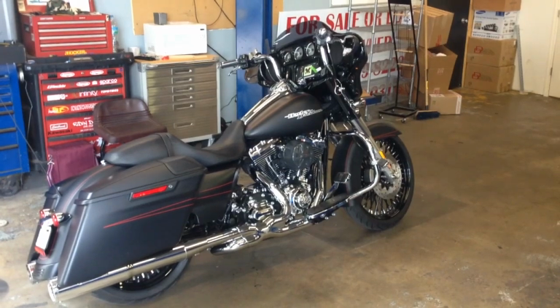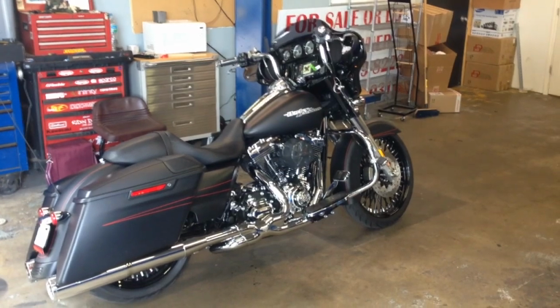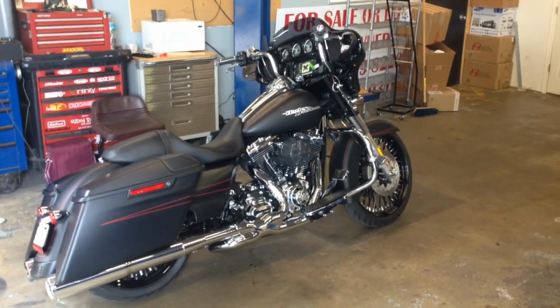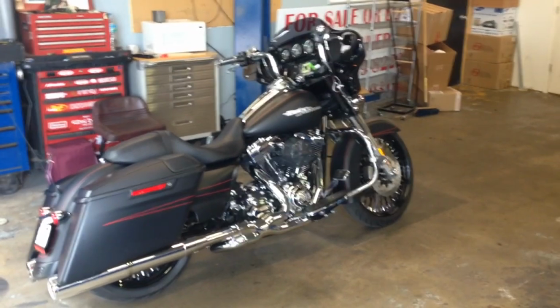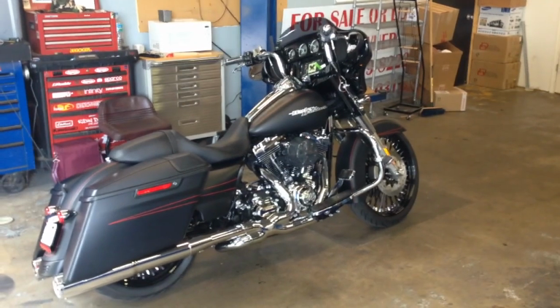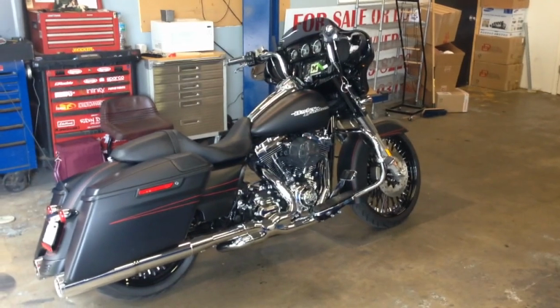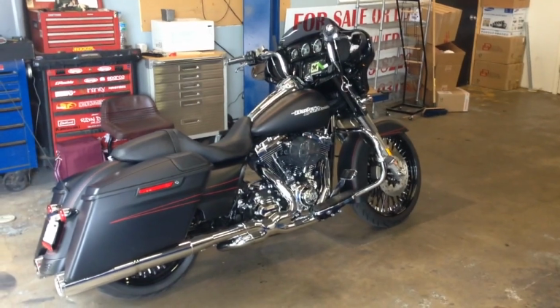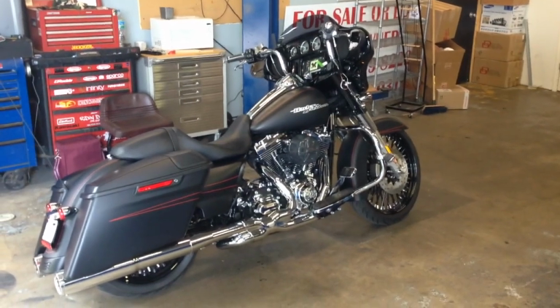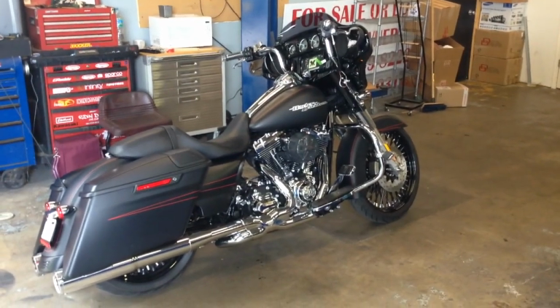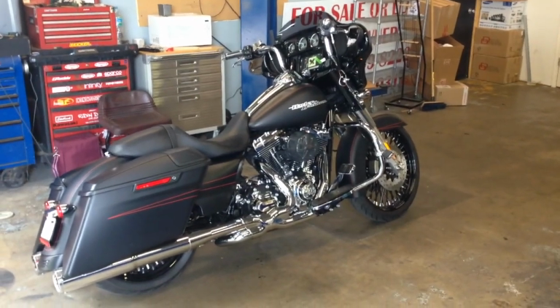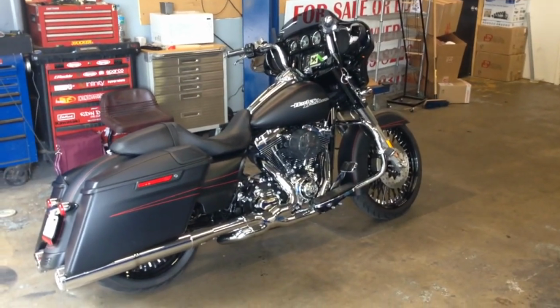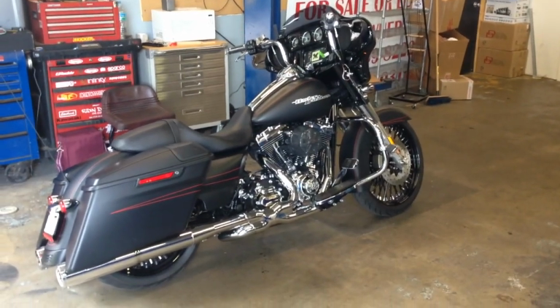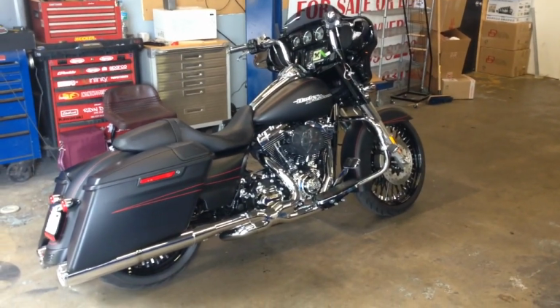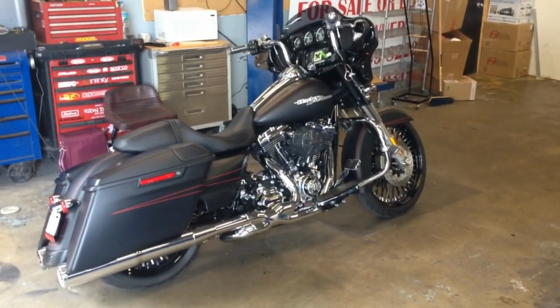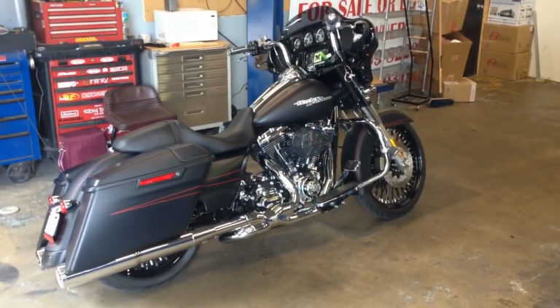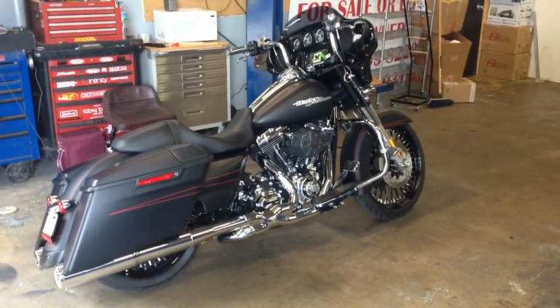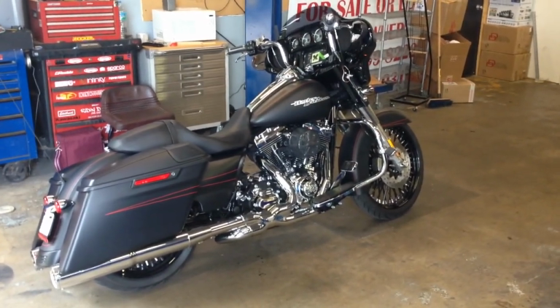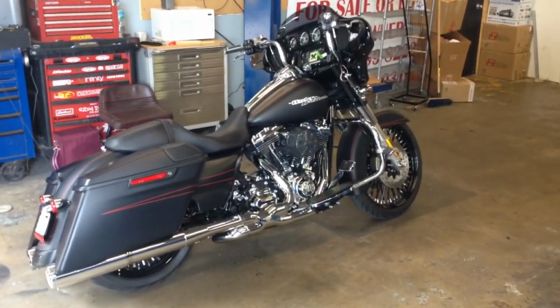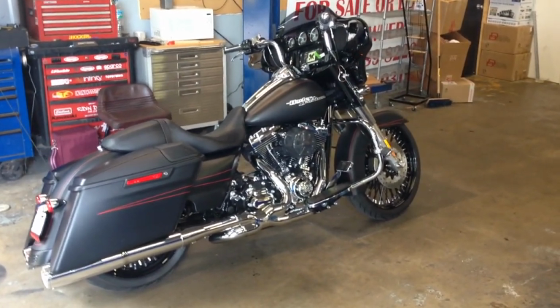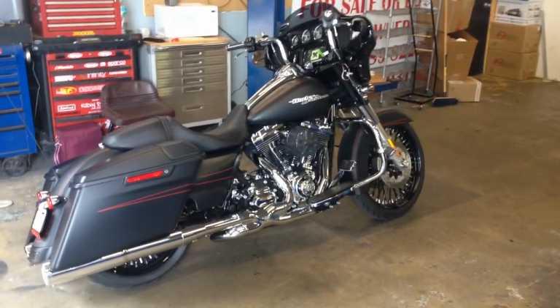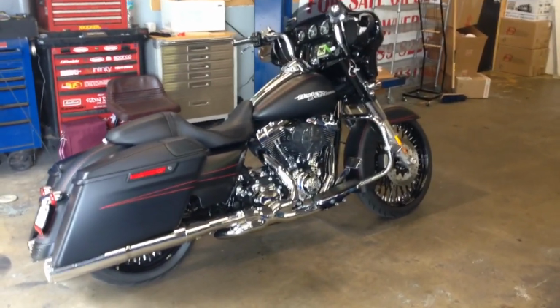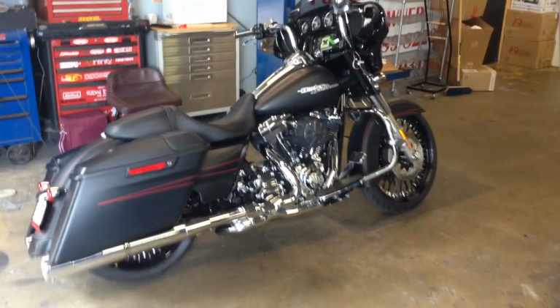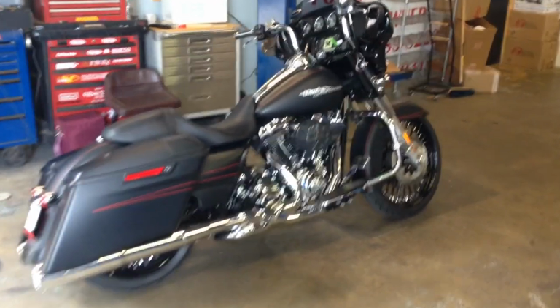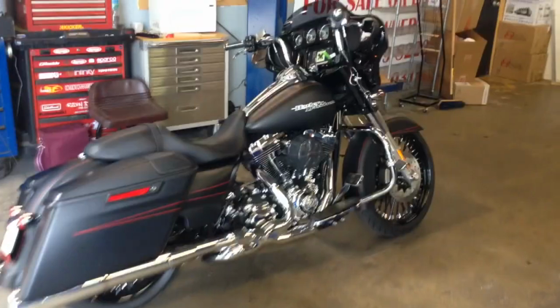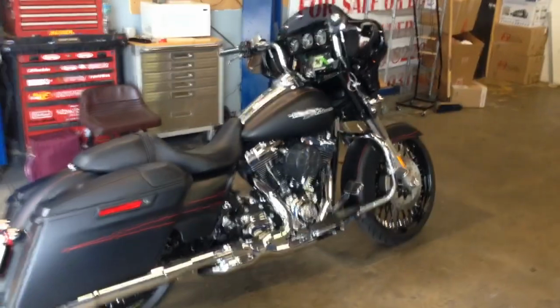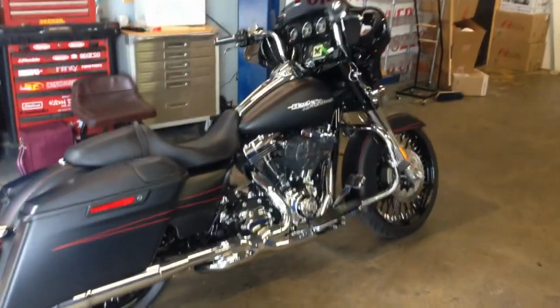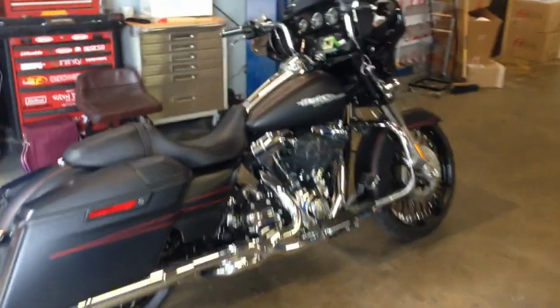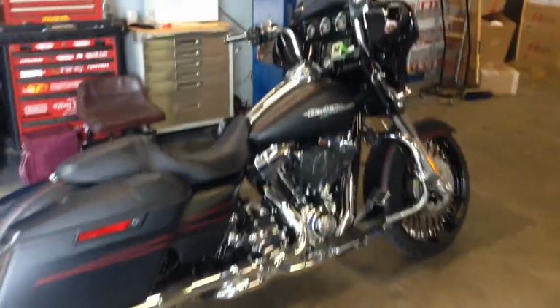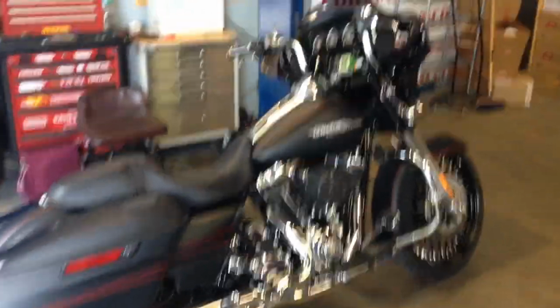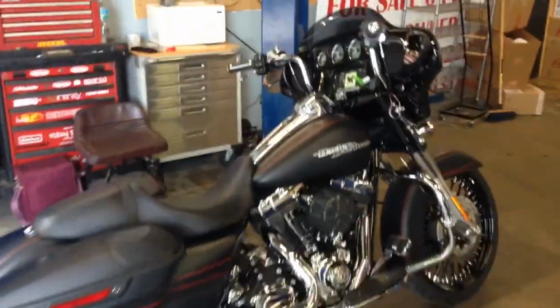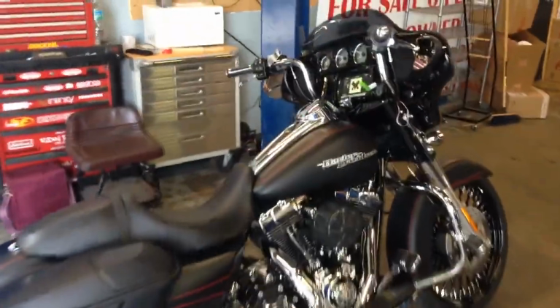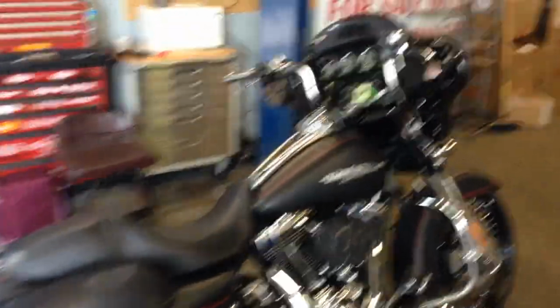Hey, this is Darren with Audio Designs and Custom Graphics. We're working on a 2014 Harley-Davidson Street Glide.